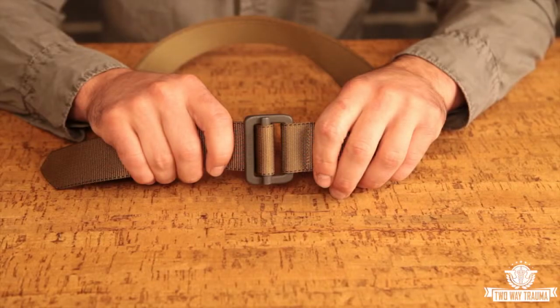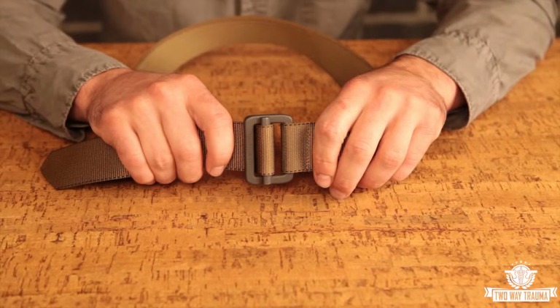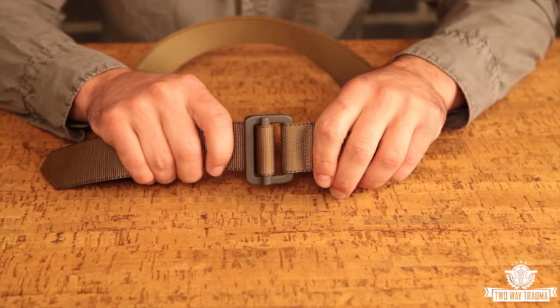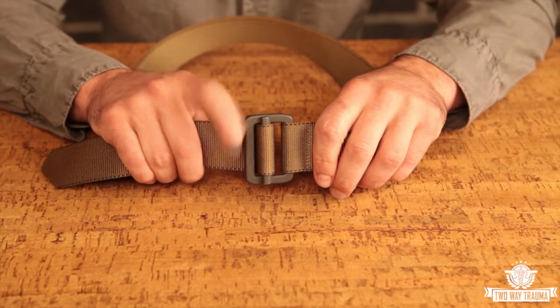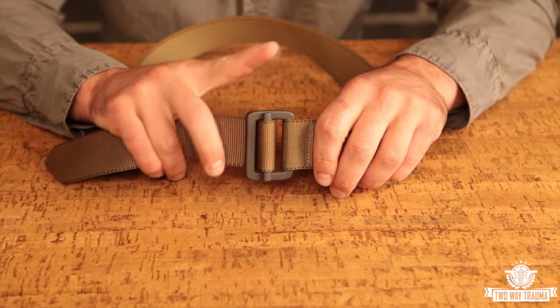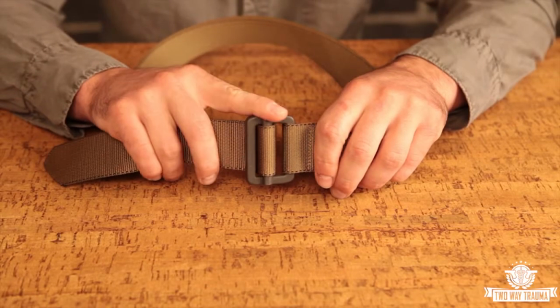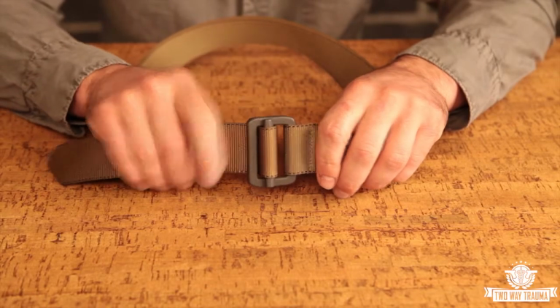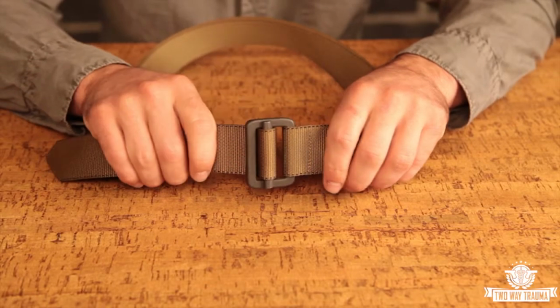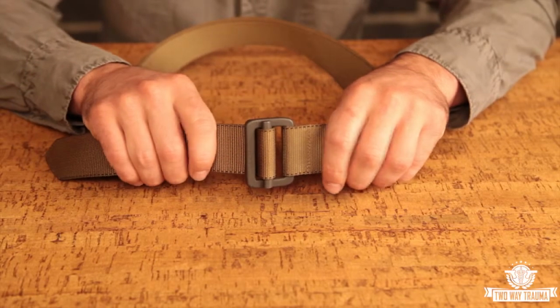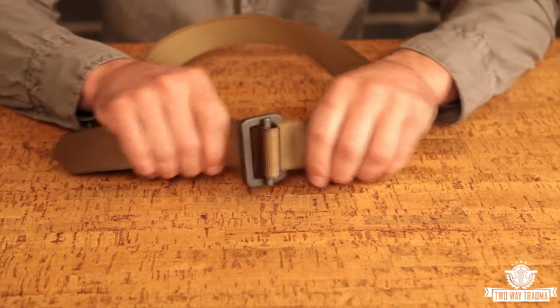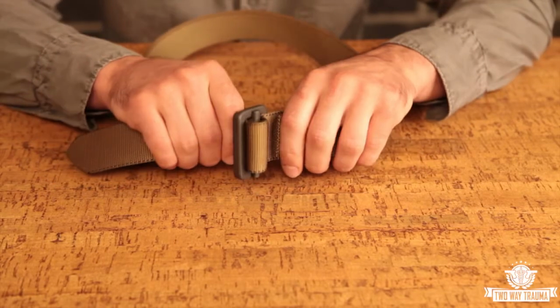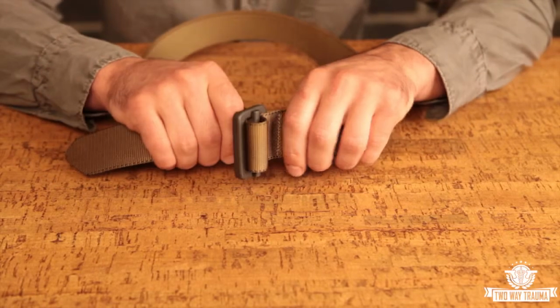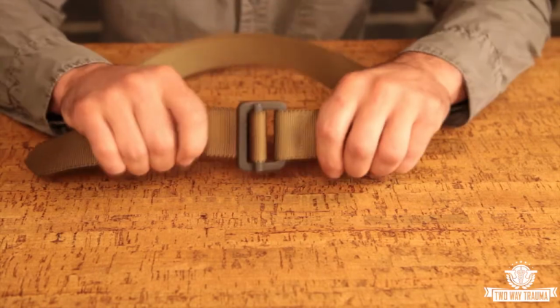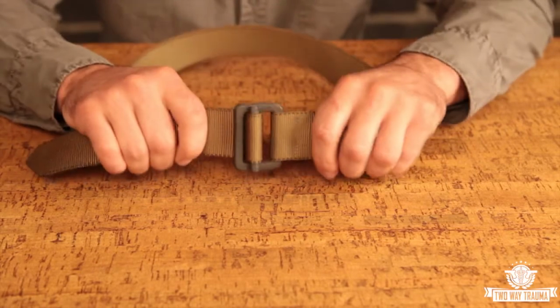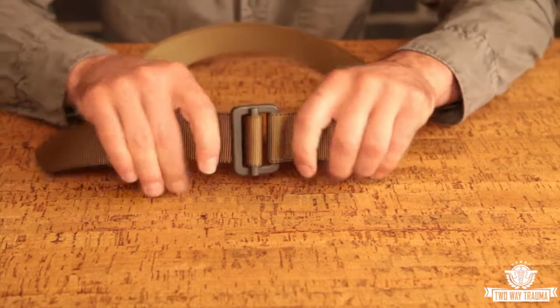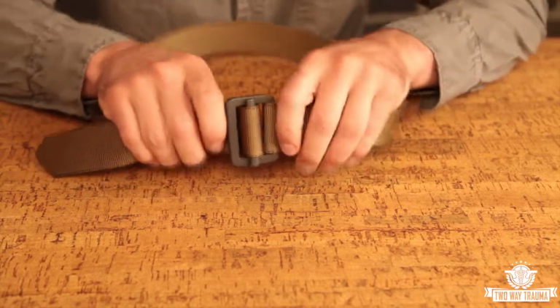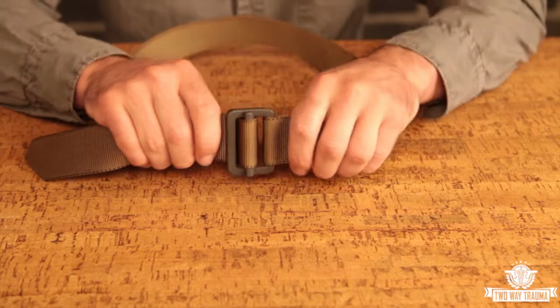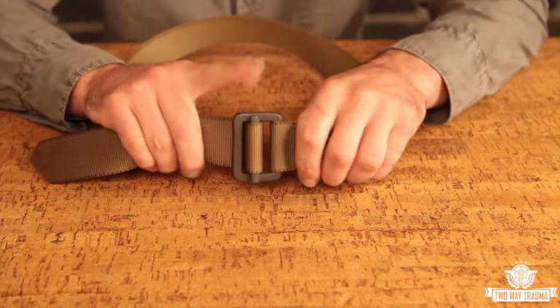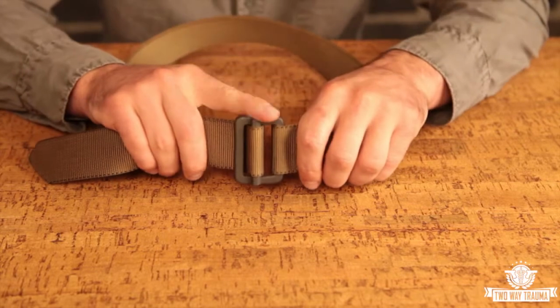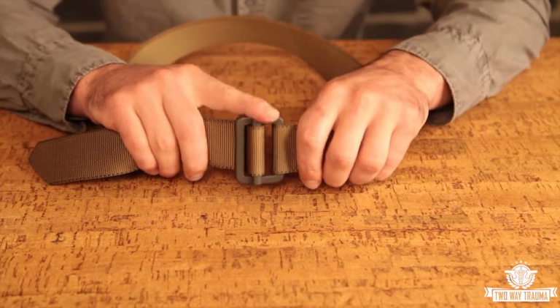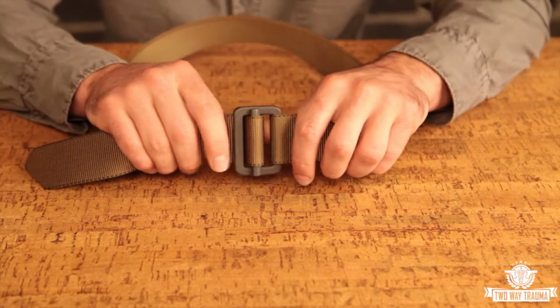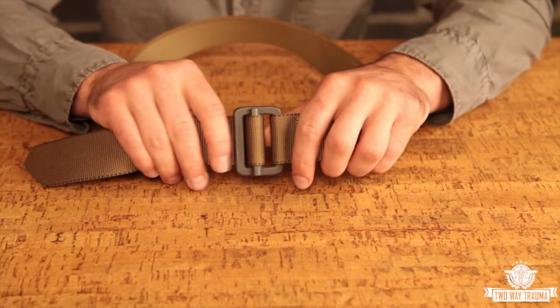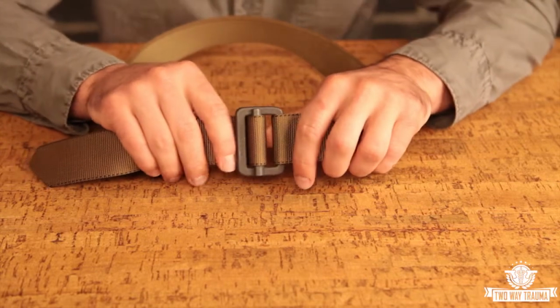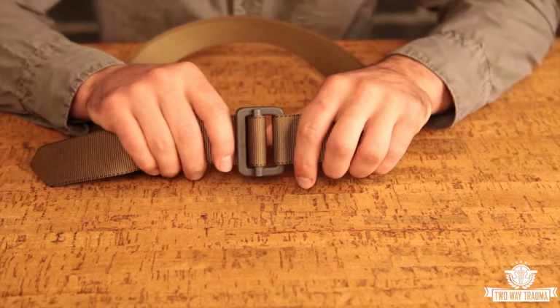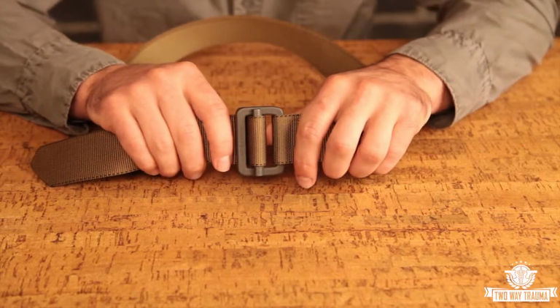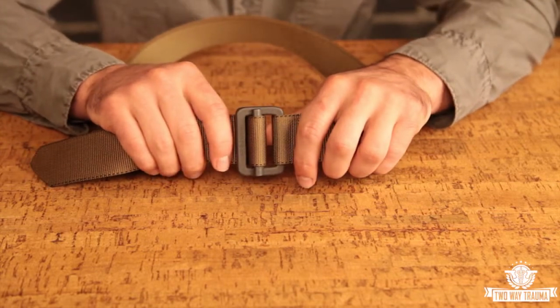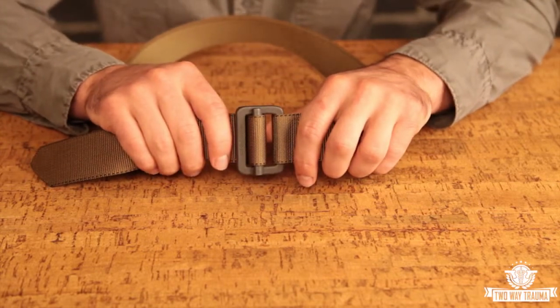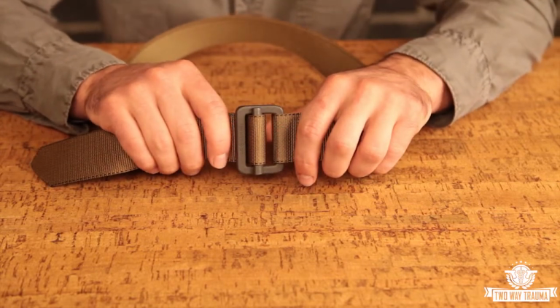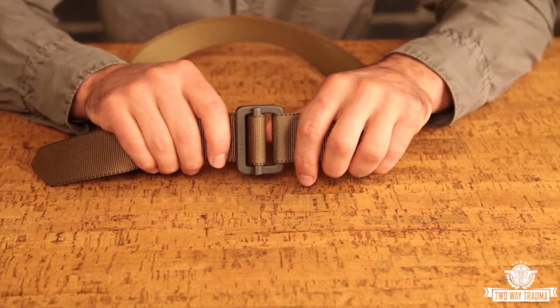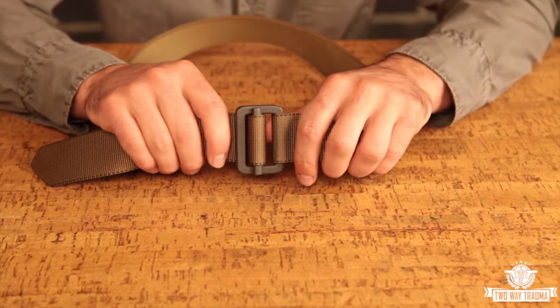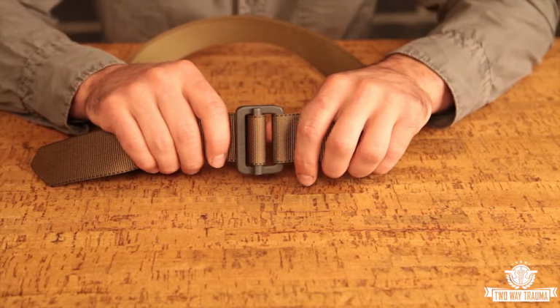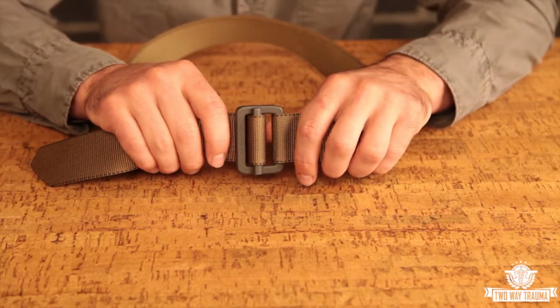This is a parachute-grade quick-fit adapter, rated to 2,500 pounds. This piece of hardware has been around for a while, and it's actually what the first riggers belts were made out of.